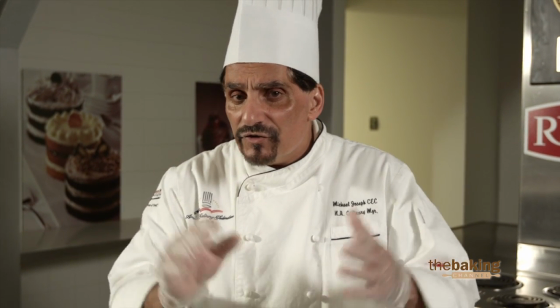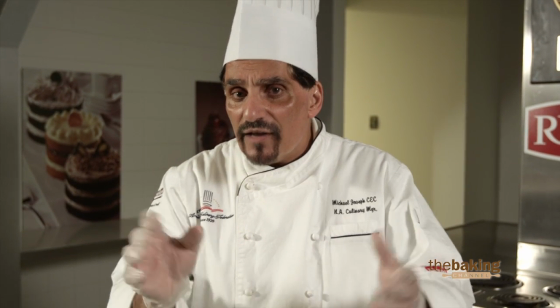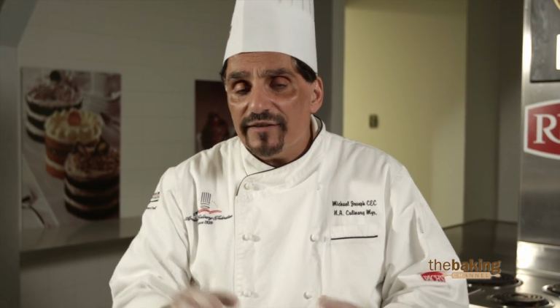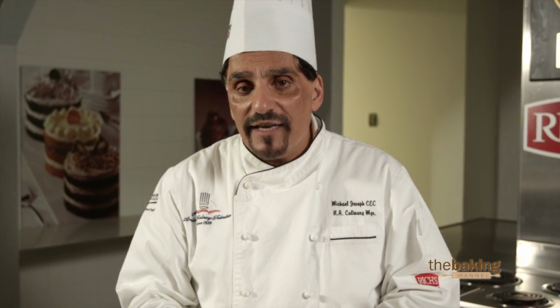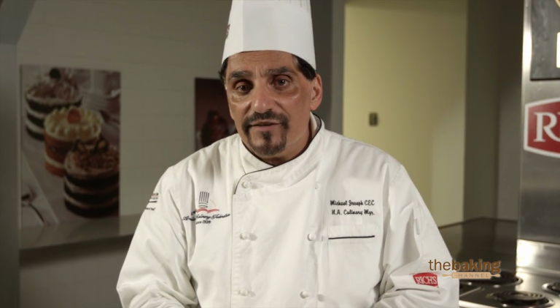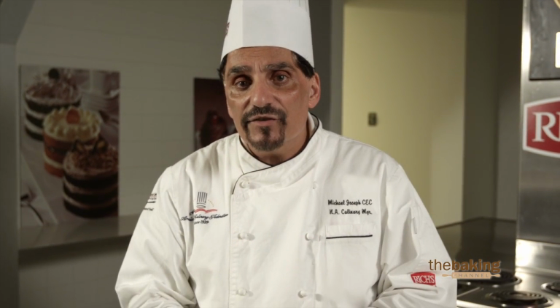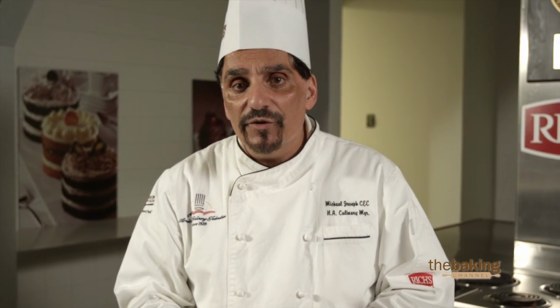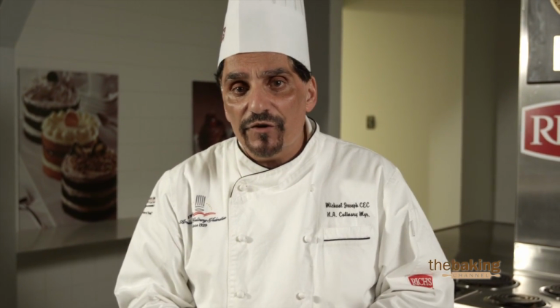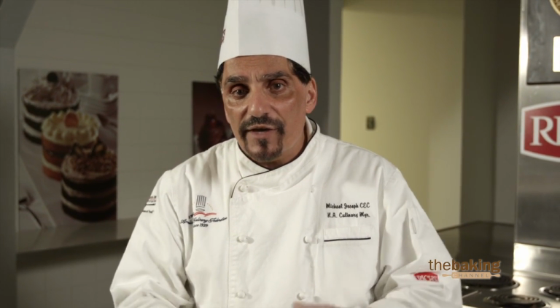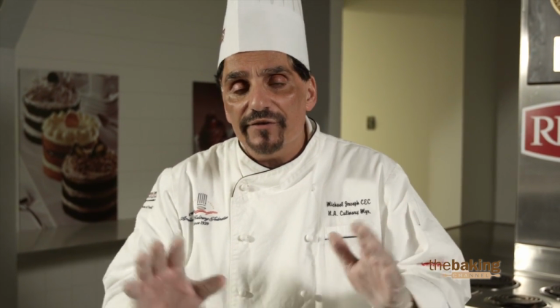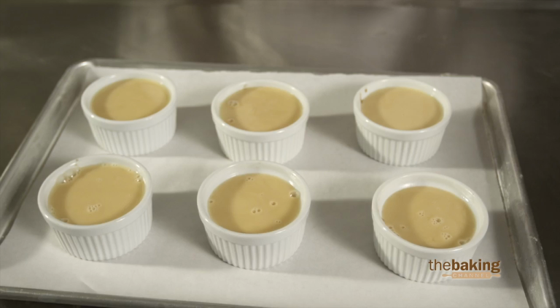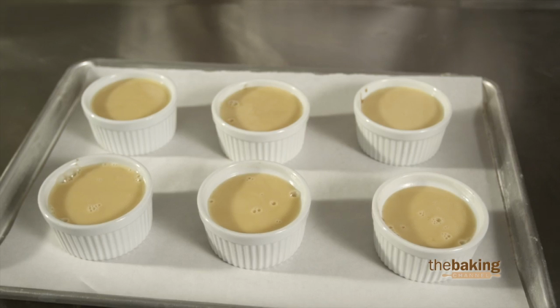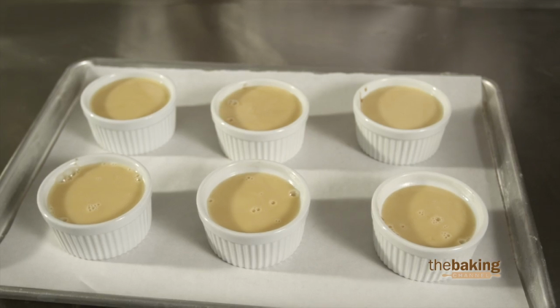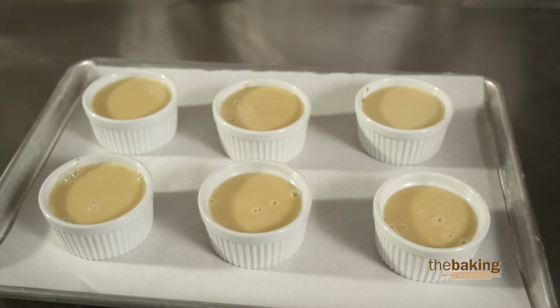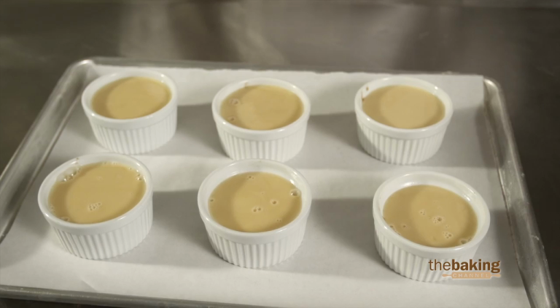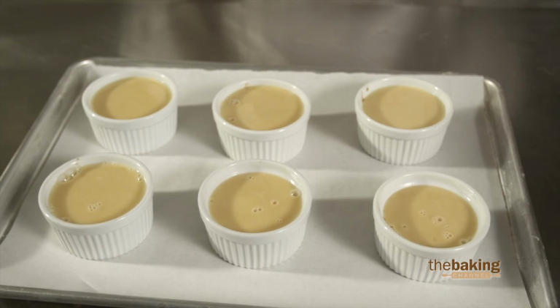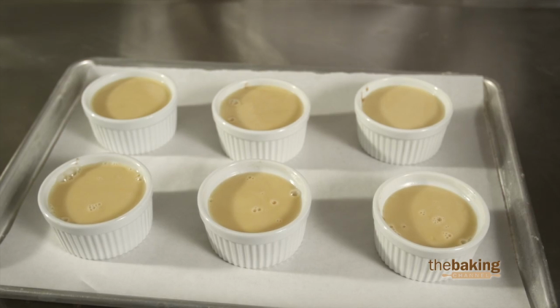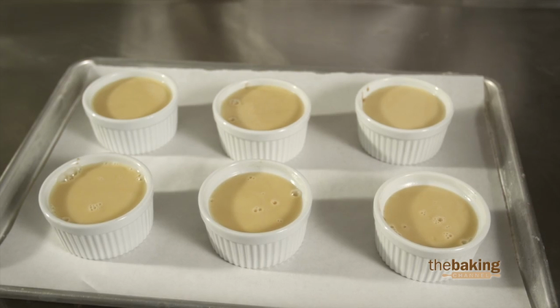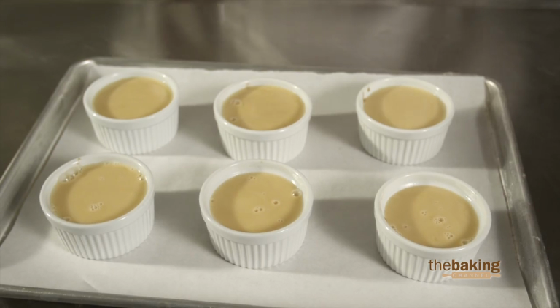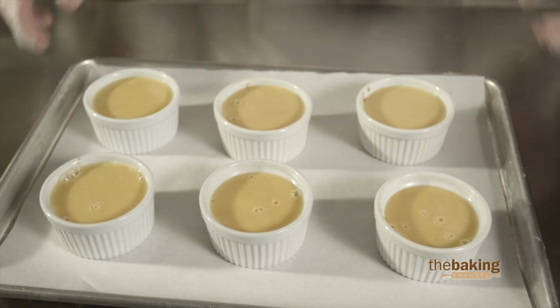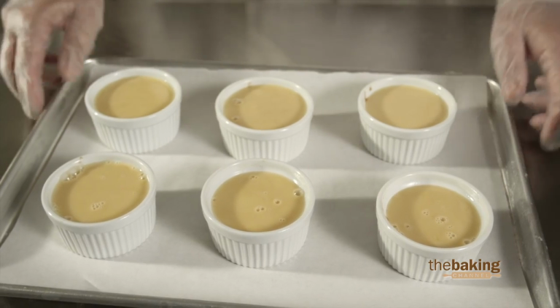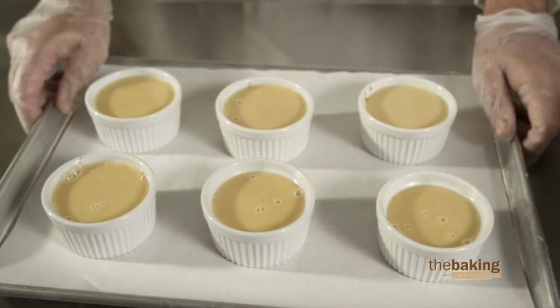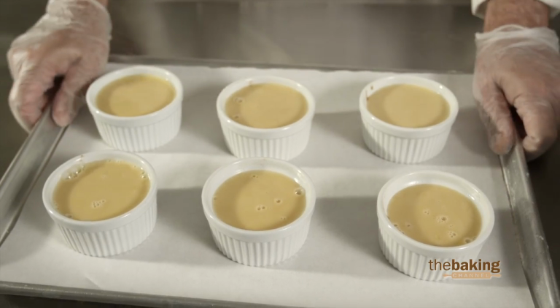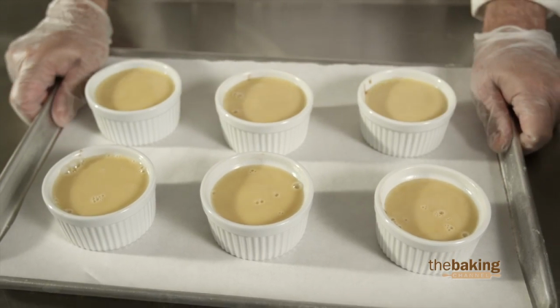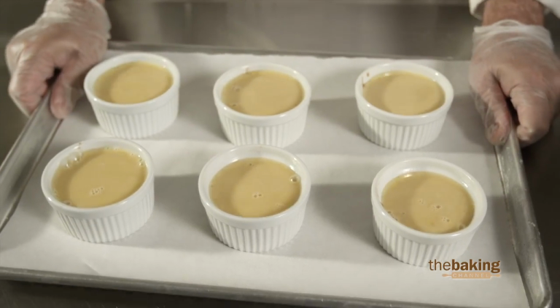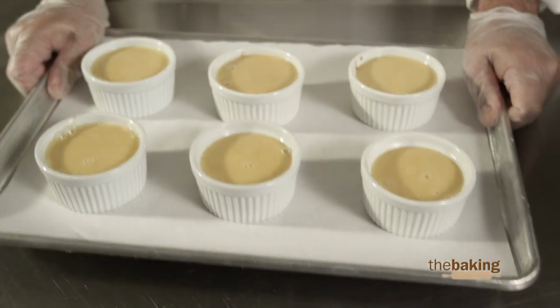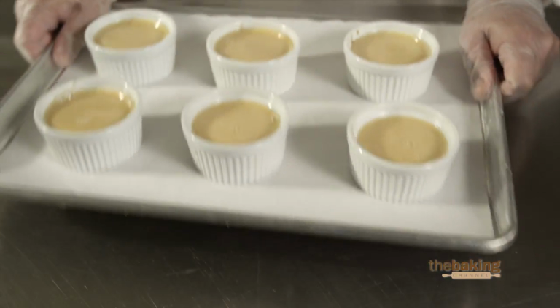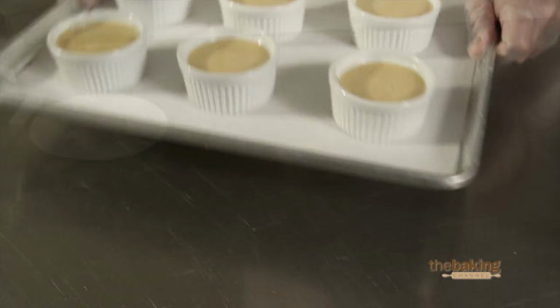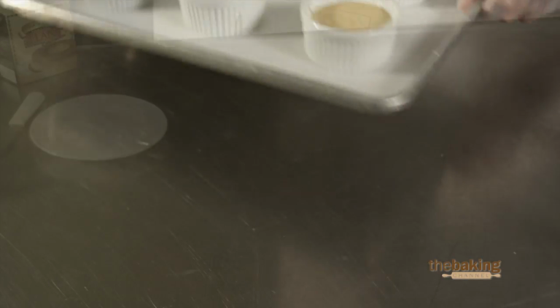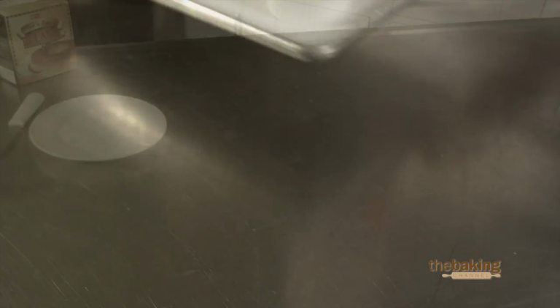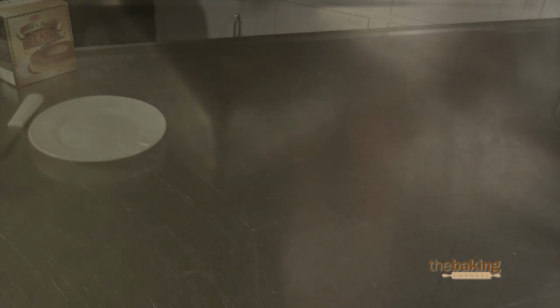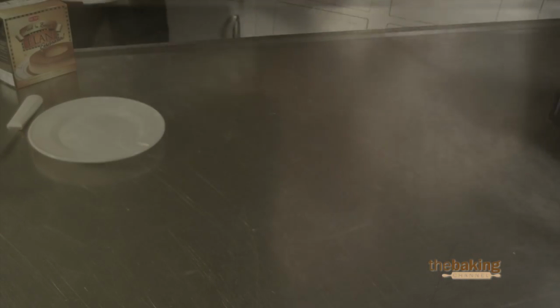So now let's take this to the refrigerator, let it set, and once it's cooled, we'll show you how to finish it off.